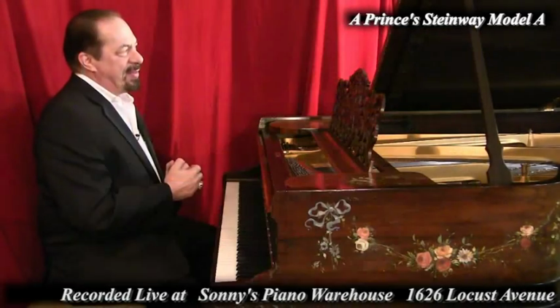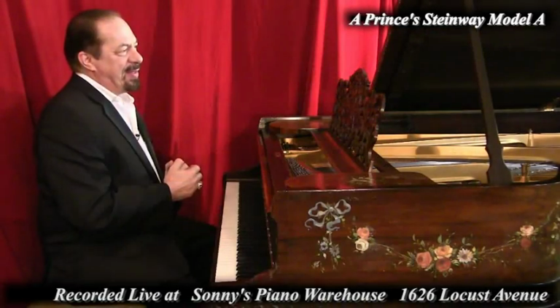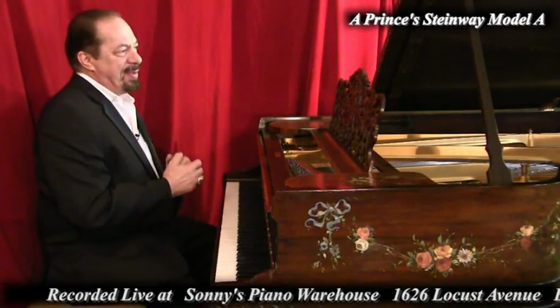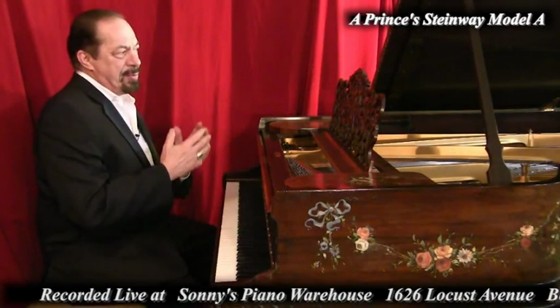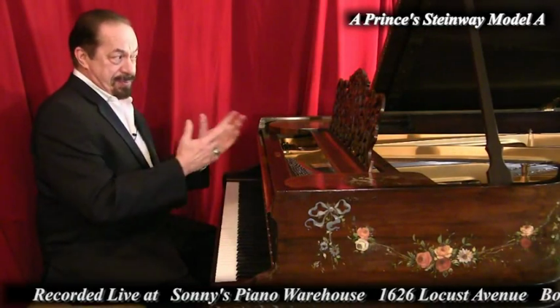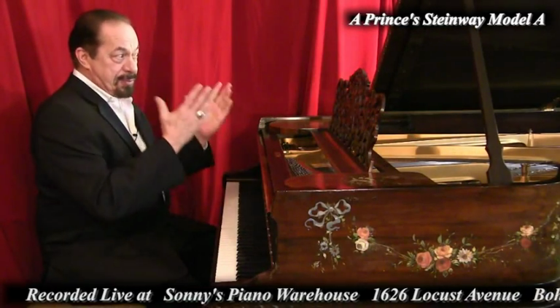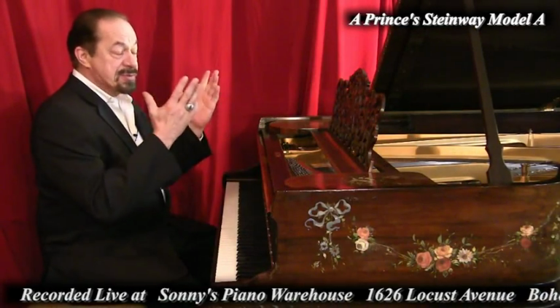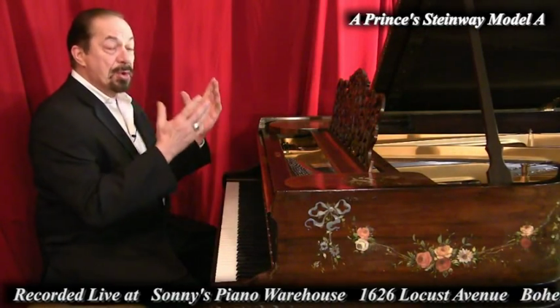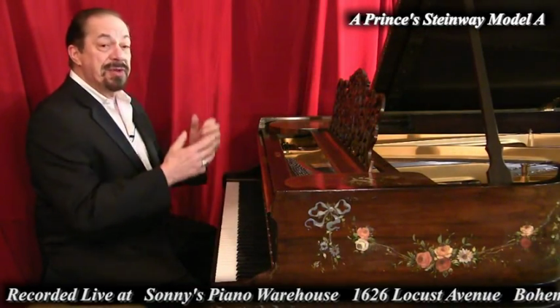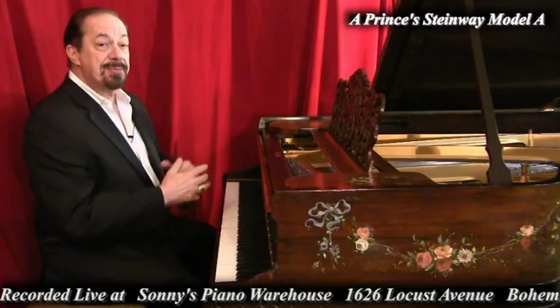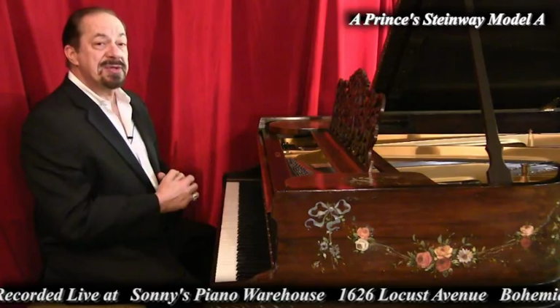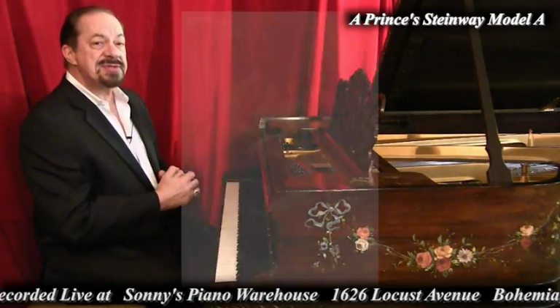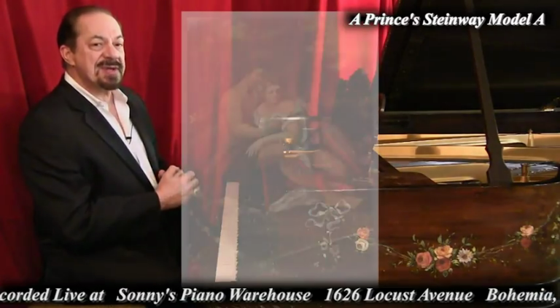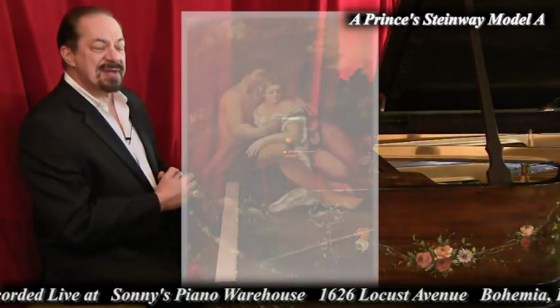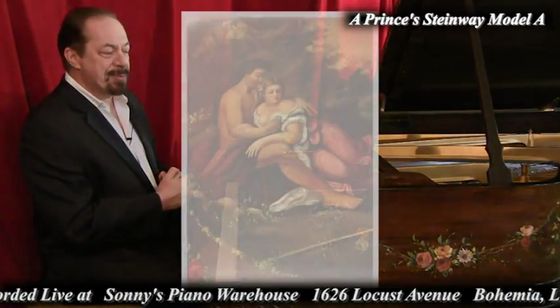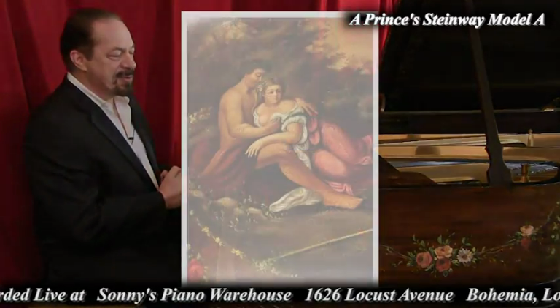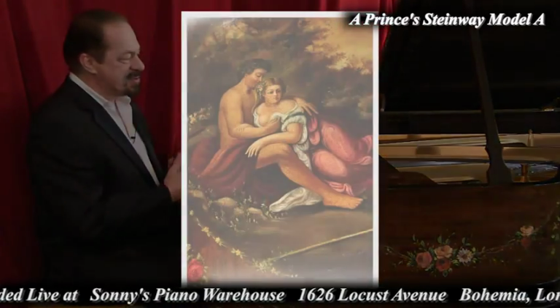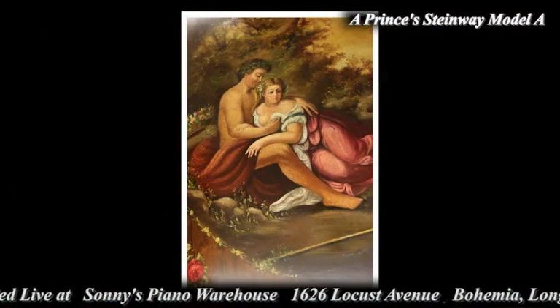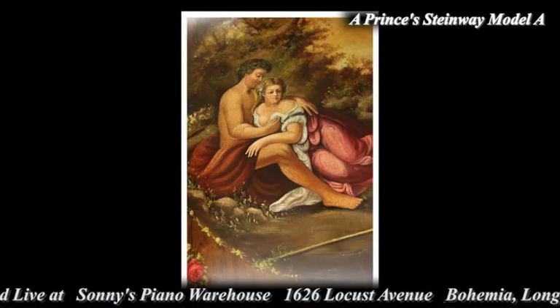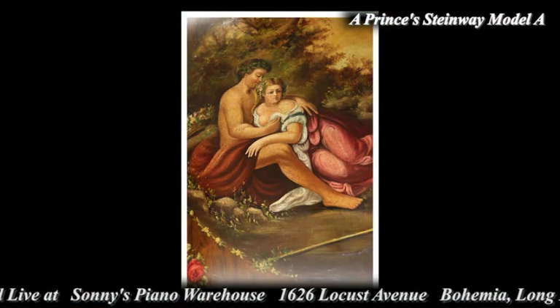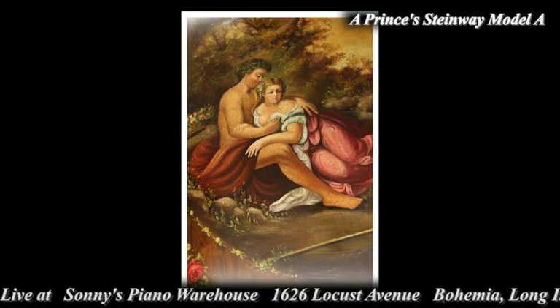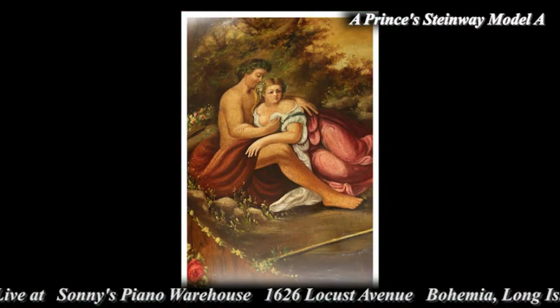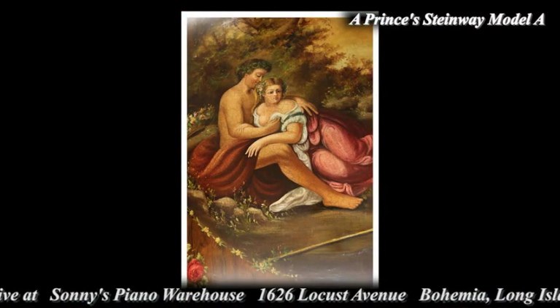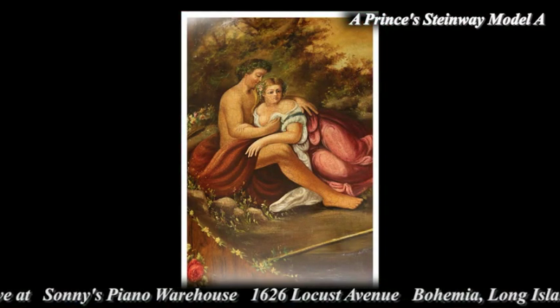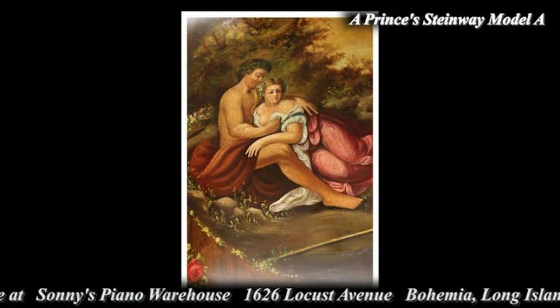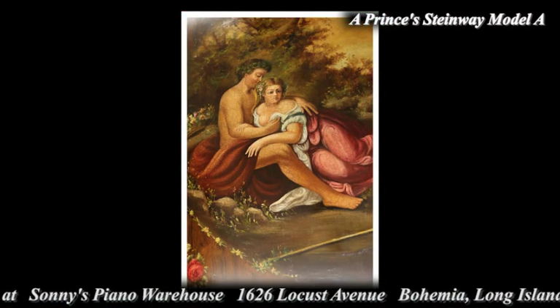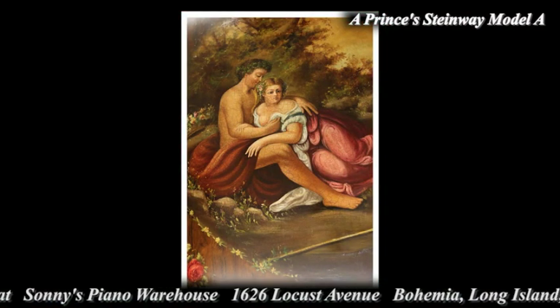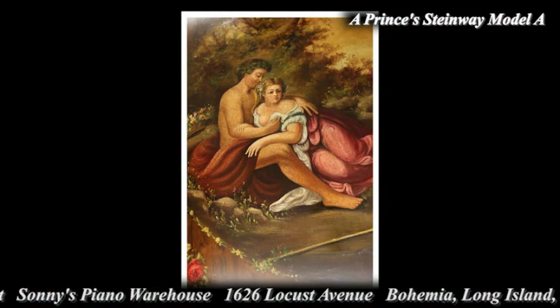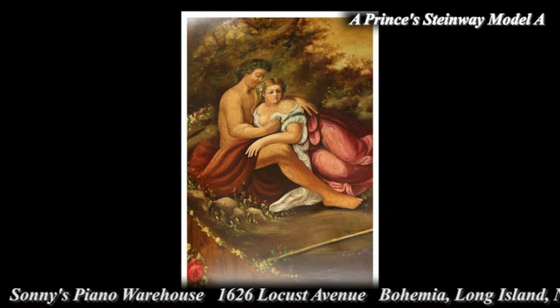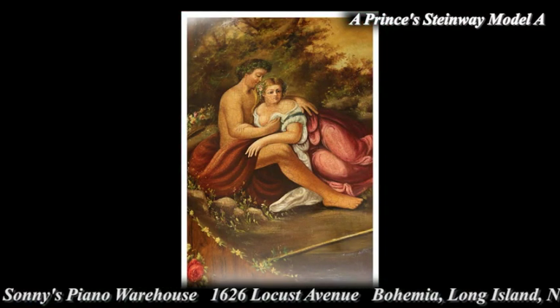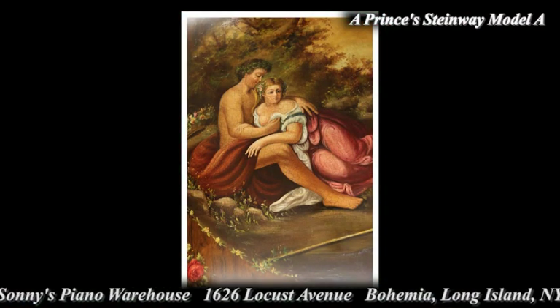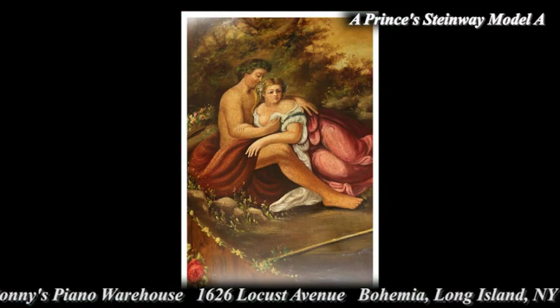It was sold to the prince, and the prince had this work of art created.